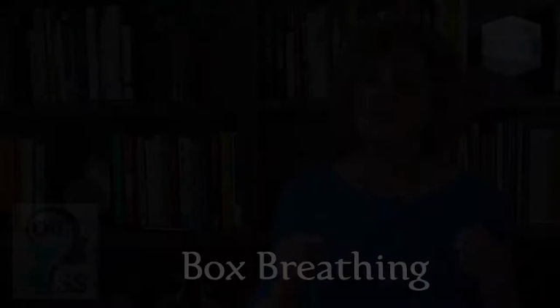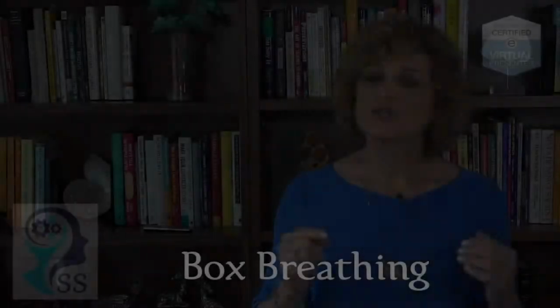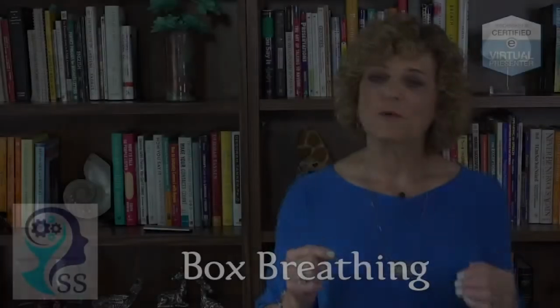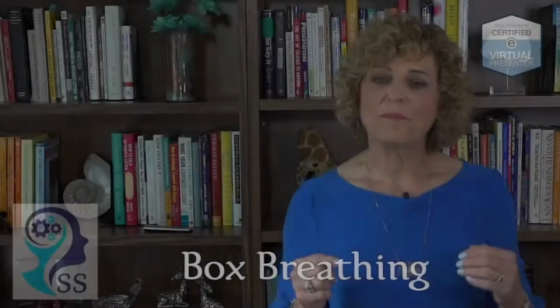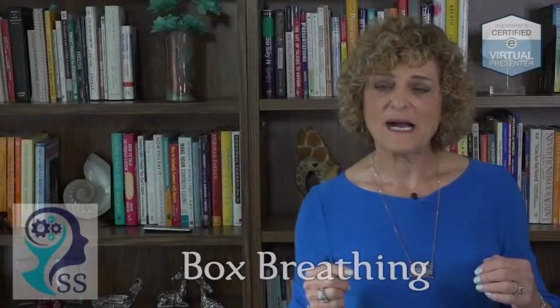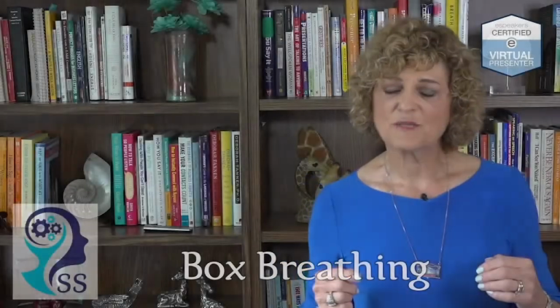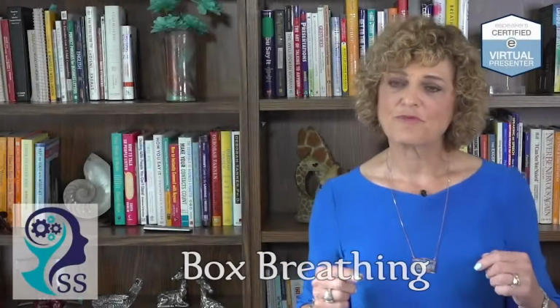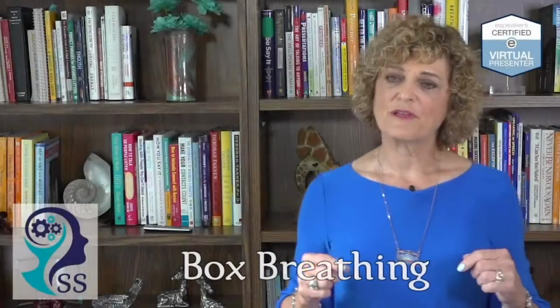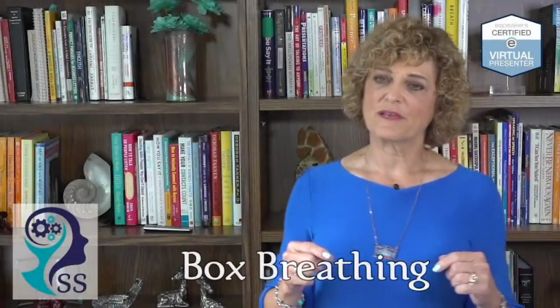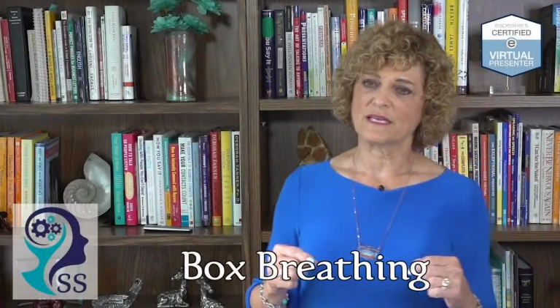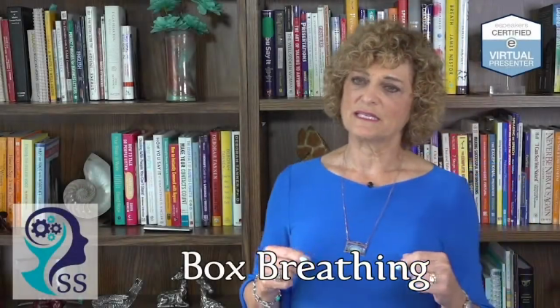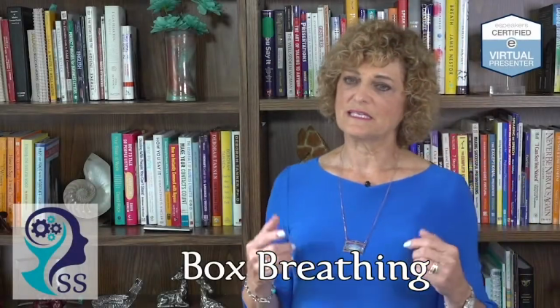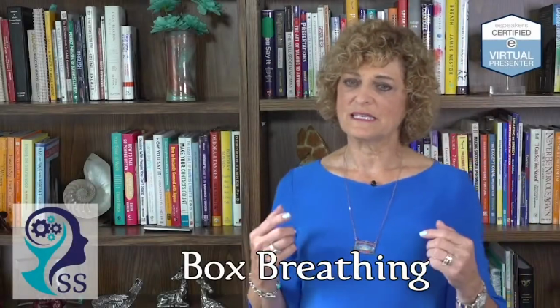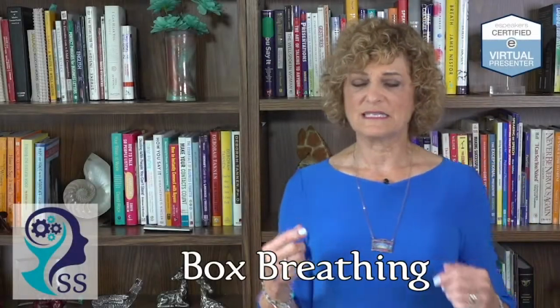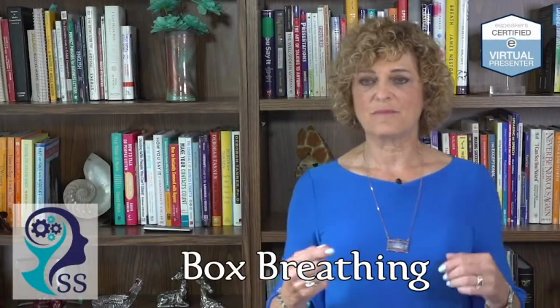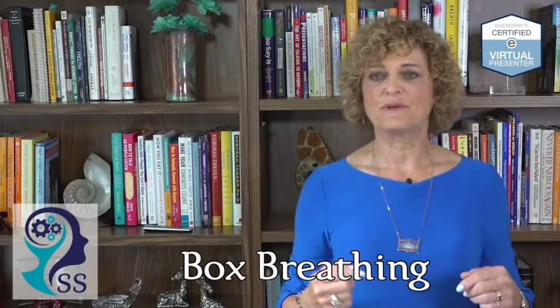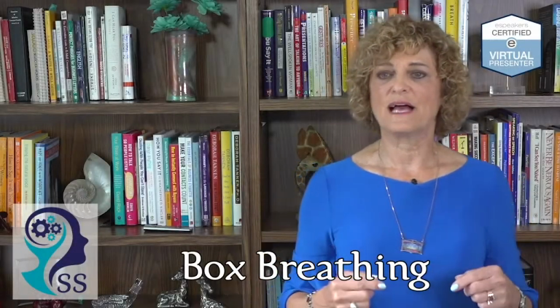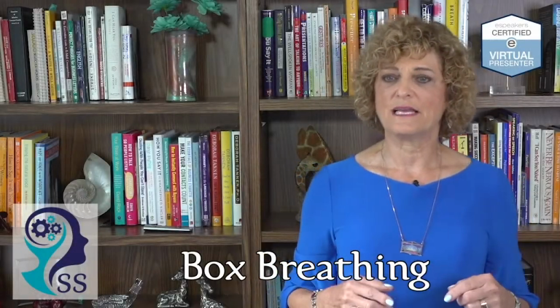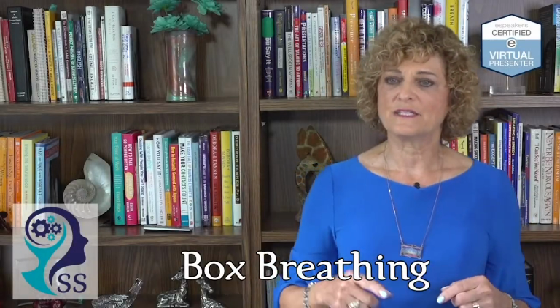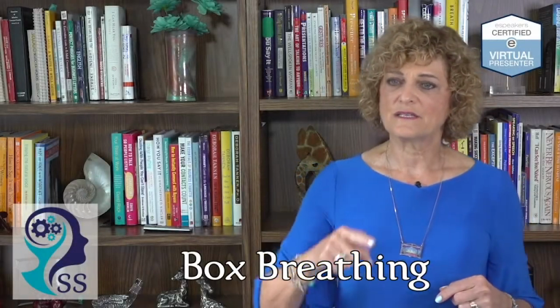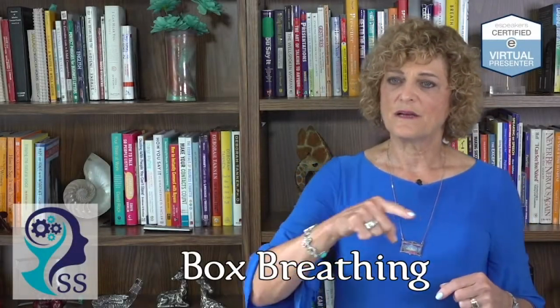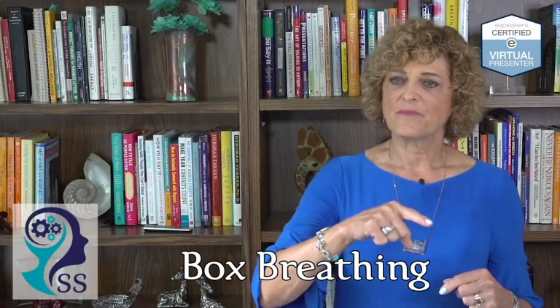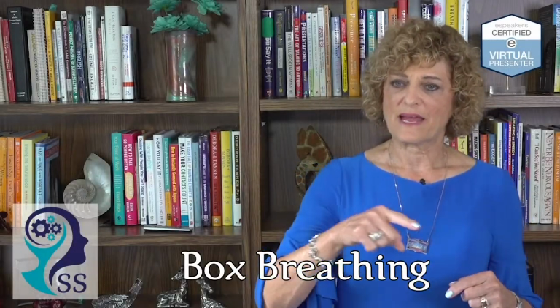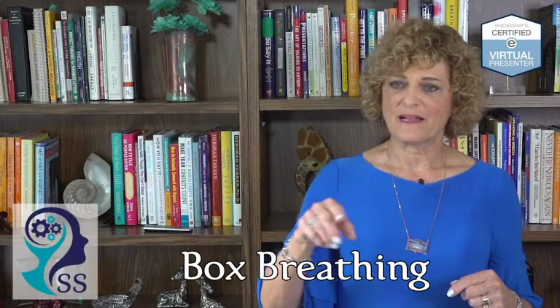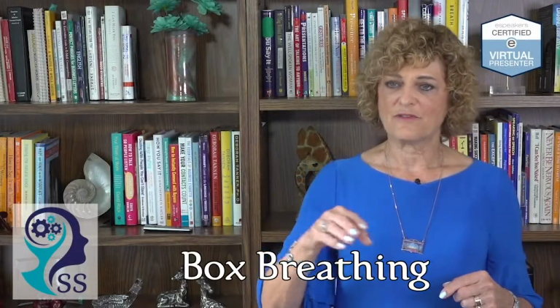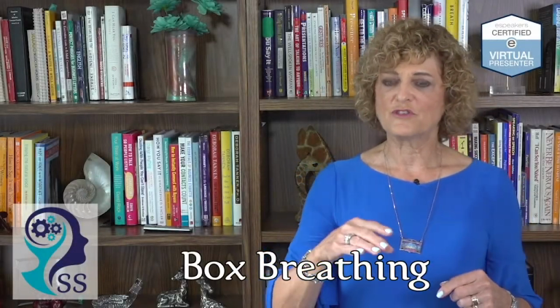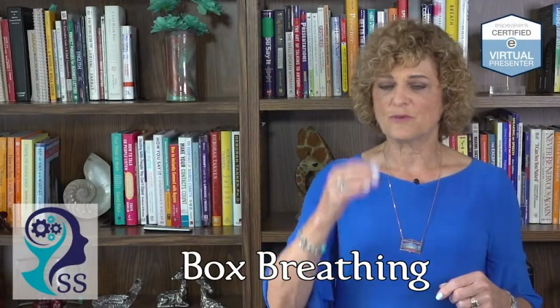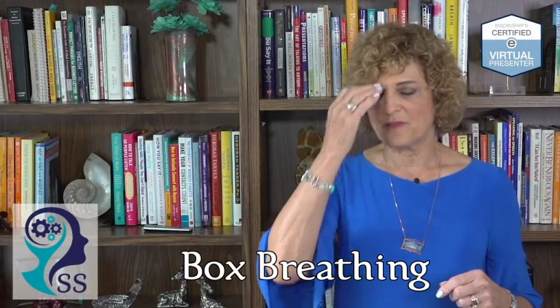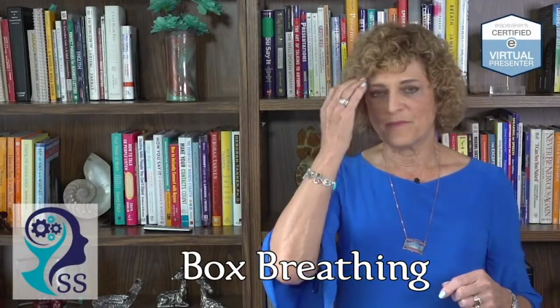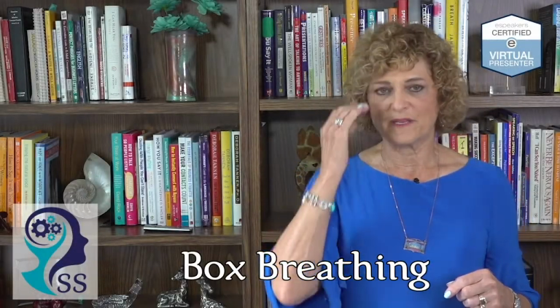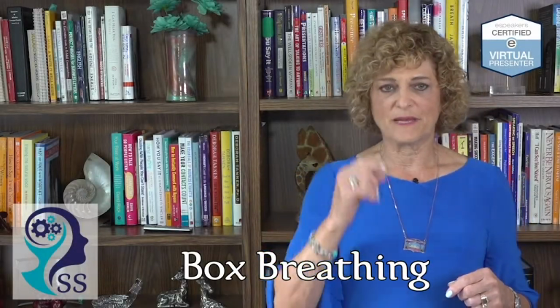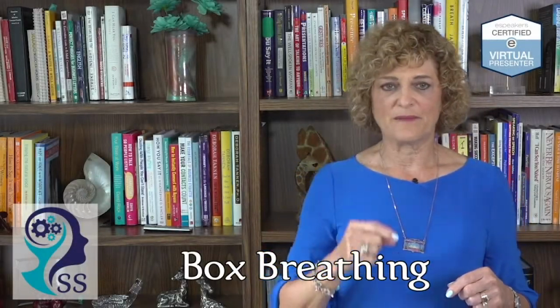So box breathing is as simple as — and I'll have you do it with me in a minute.